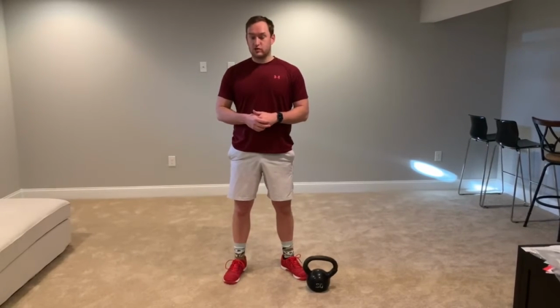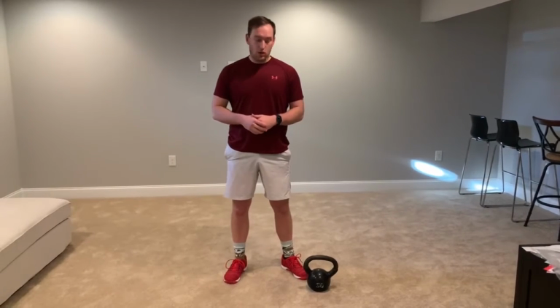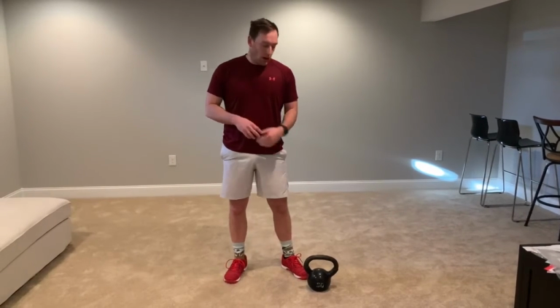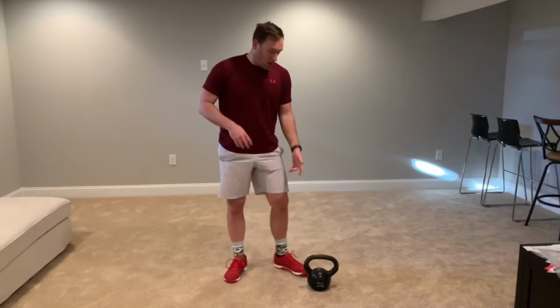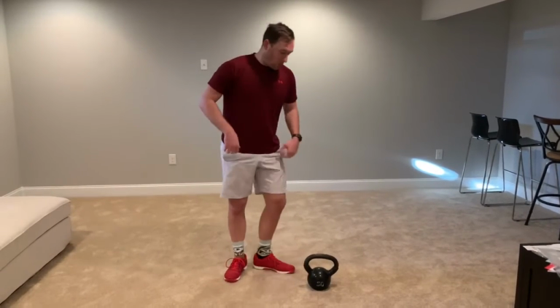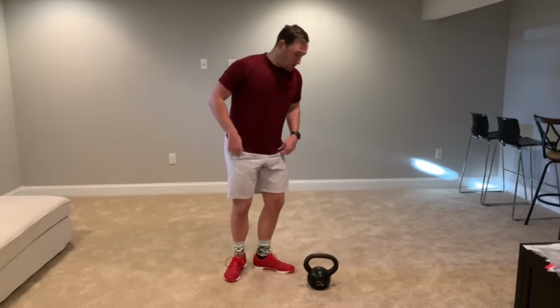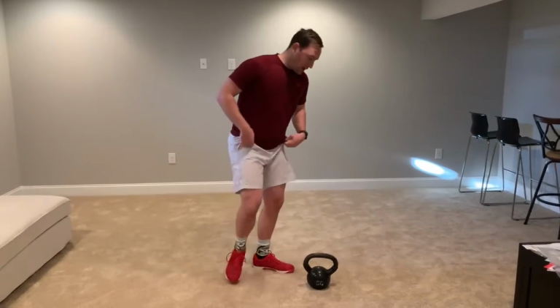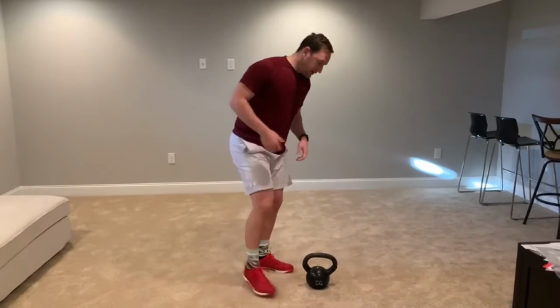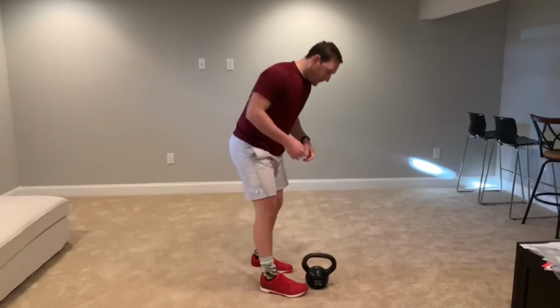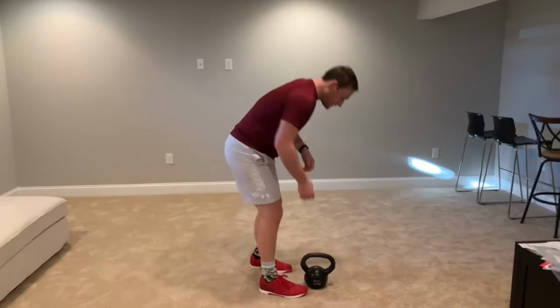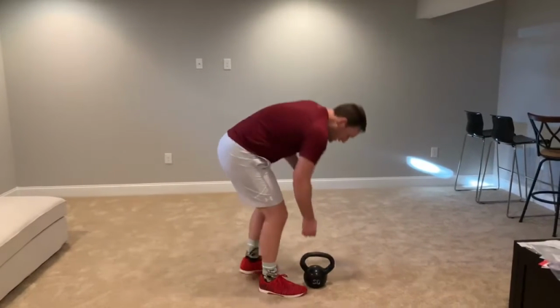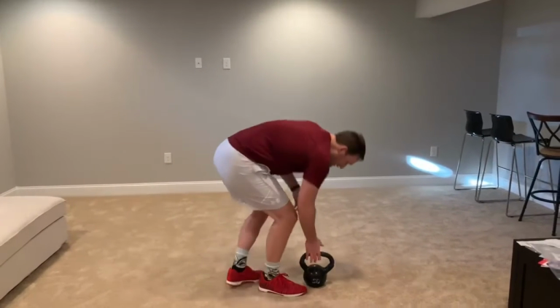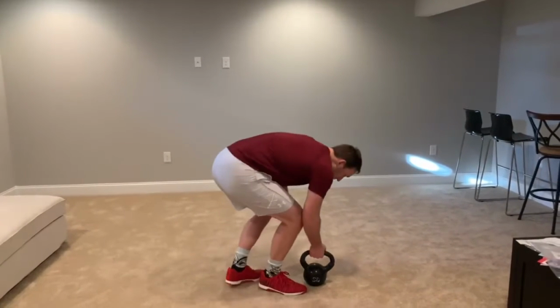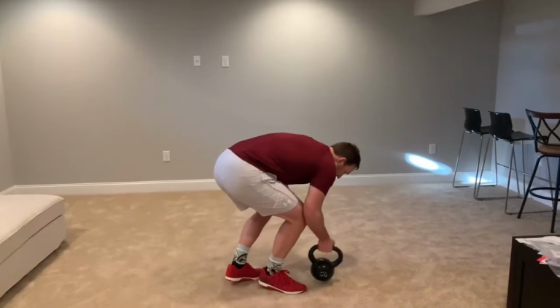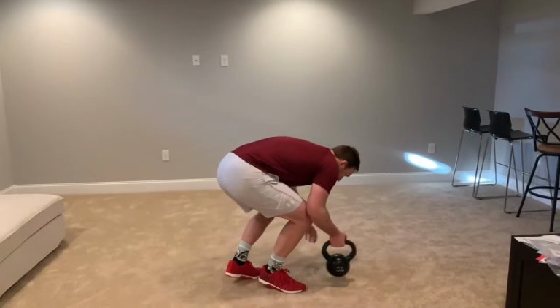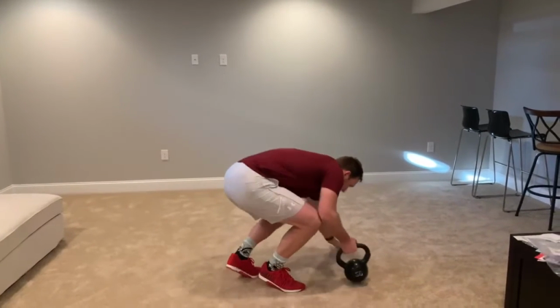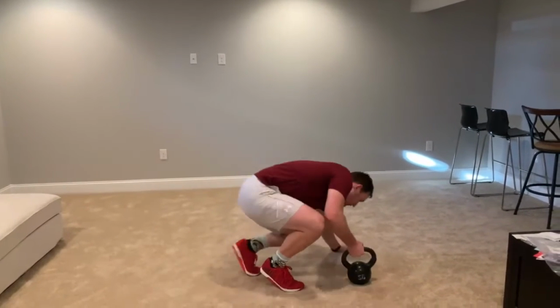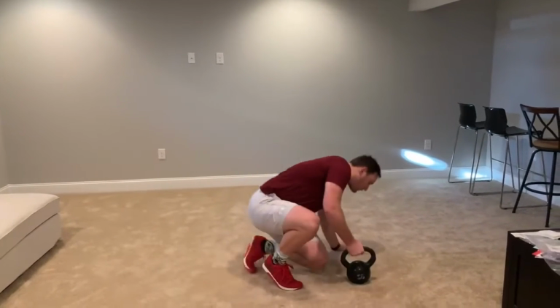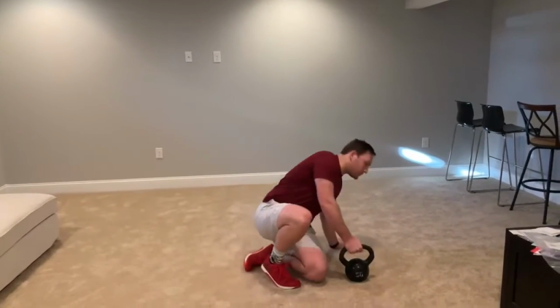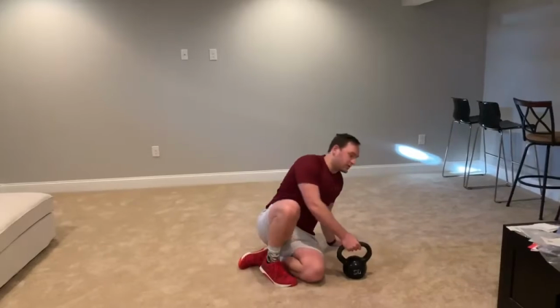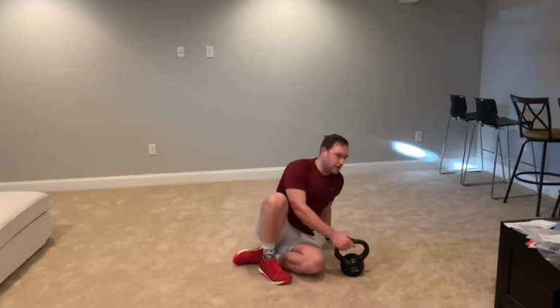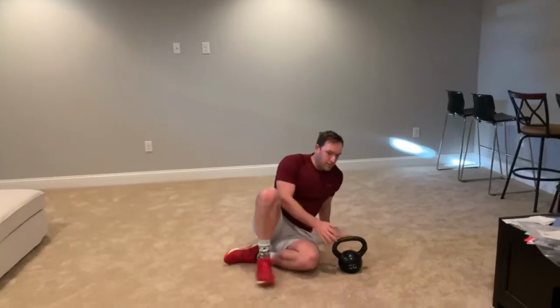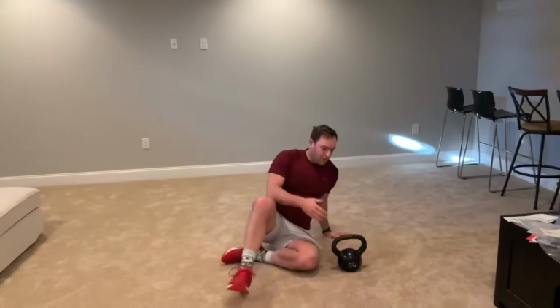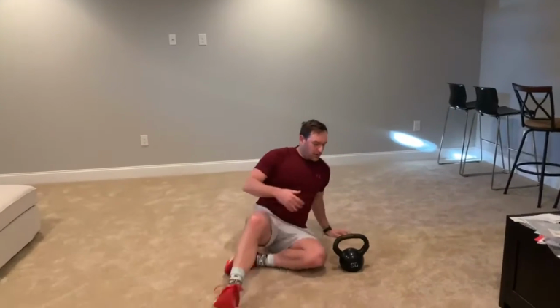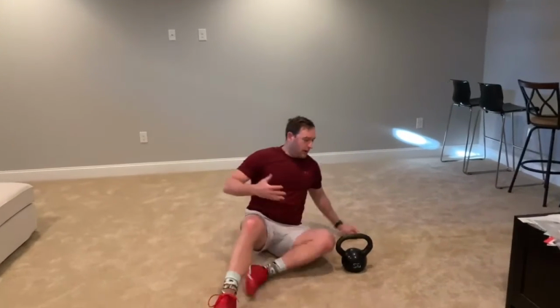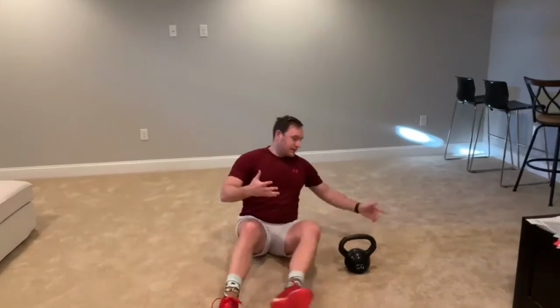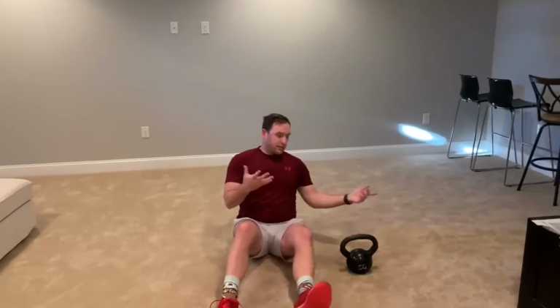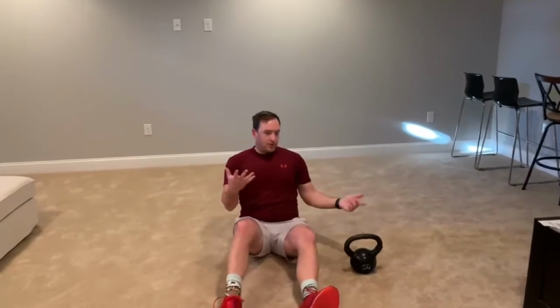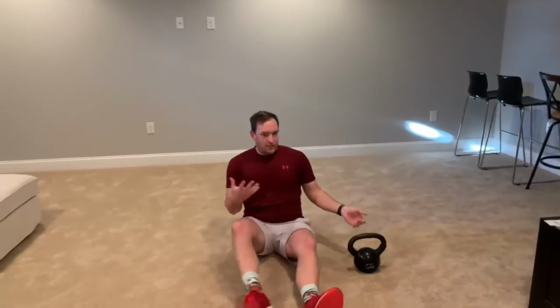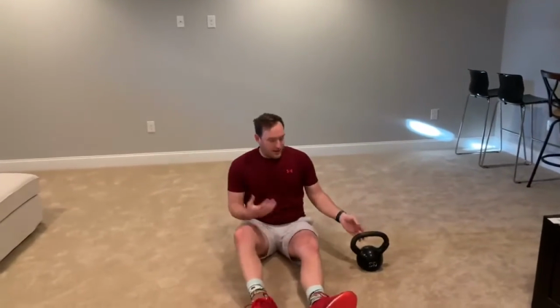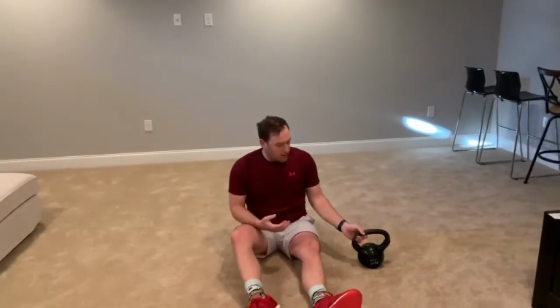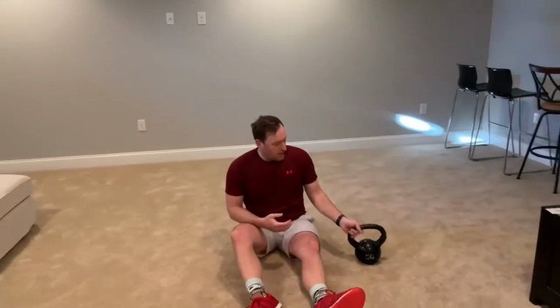What you're going to need for this is a kettlebell. You can also do it with a dumbbell, but I typically recommend a kettlebell.